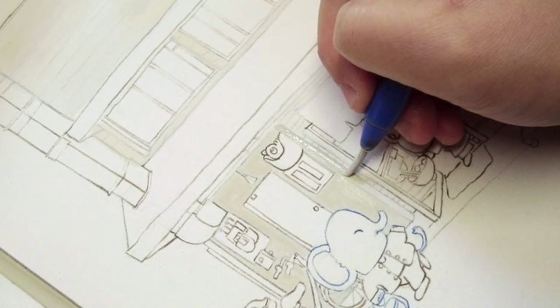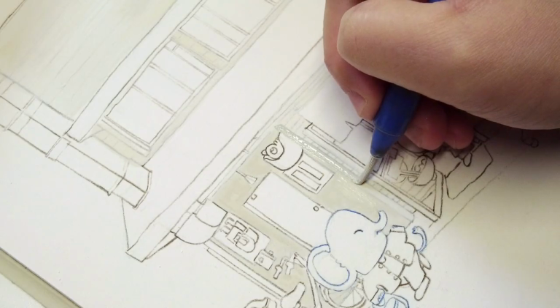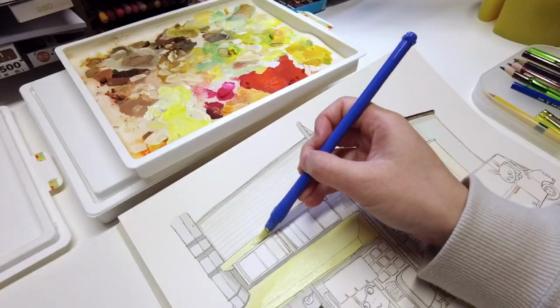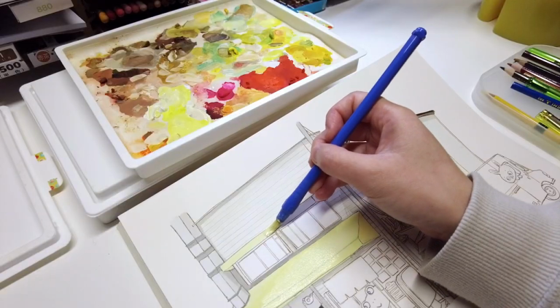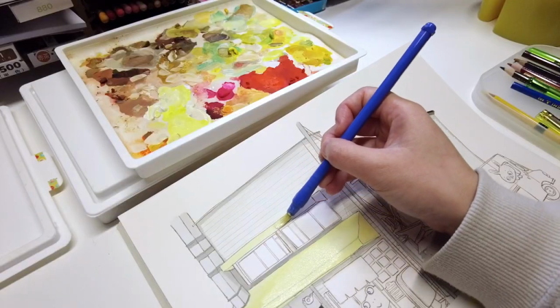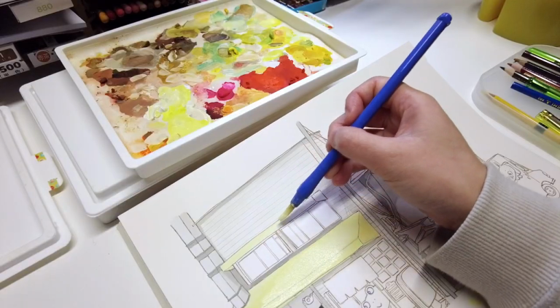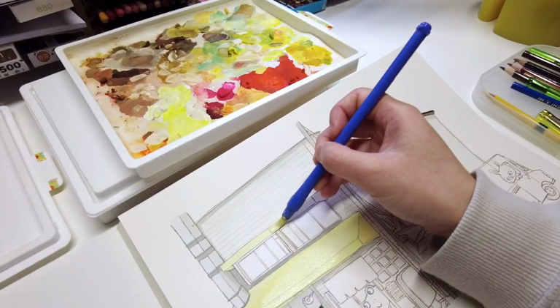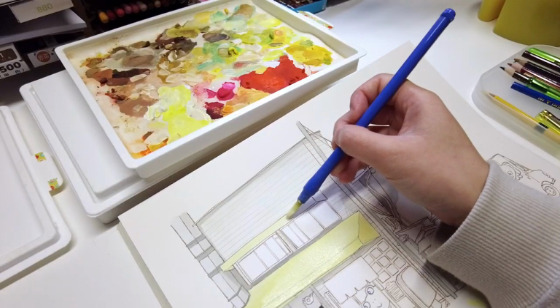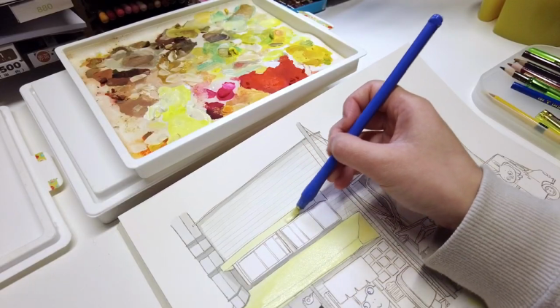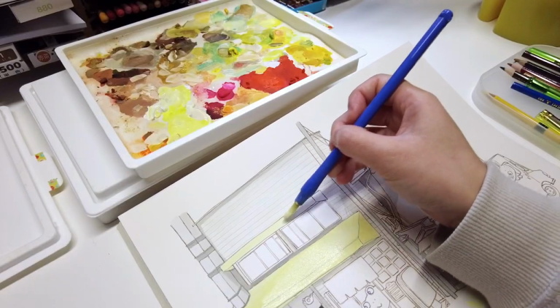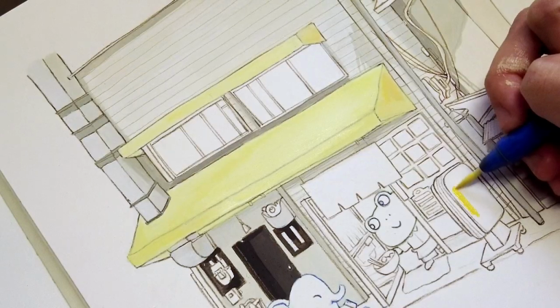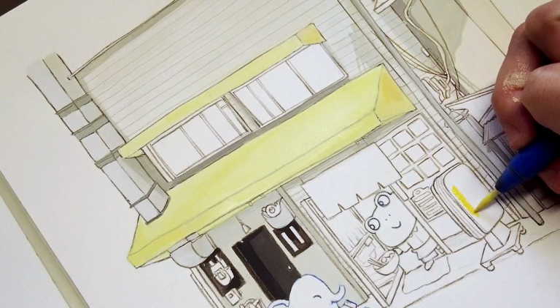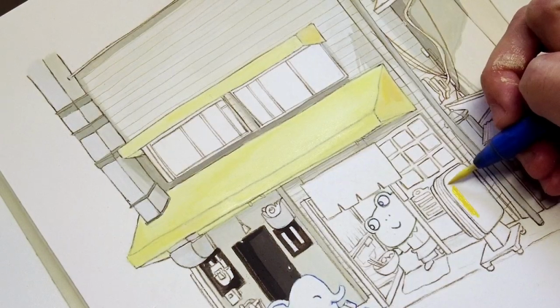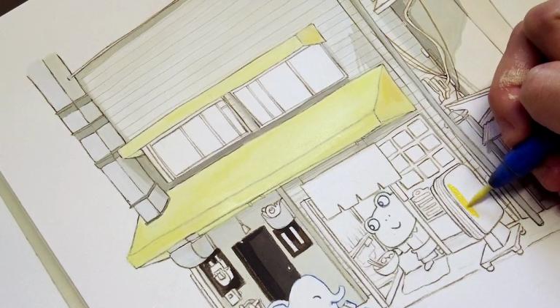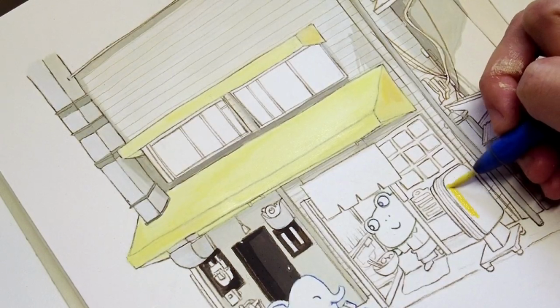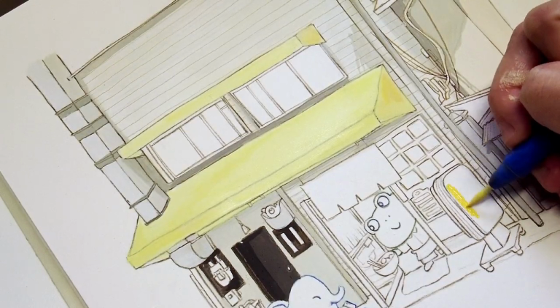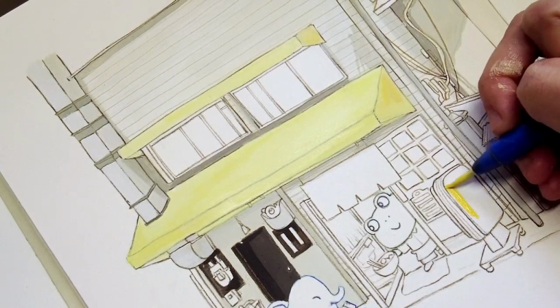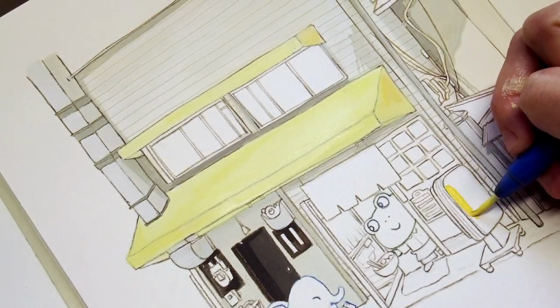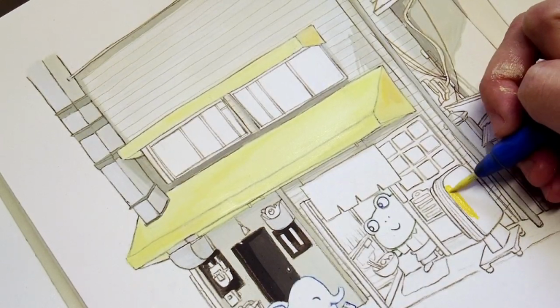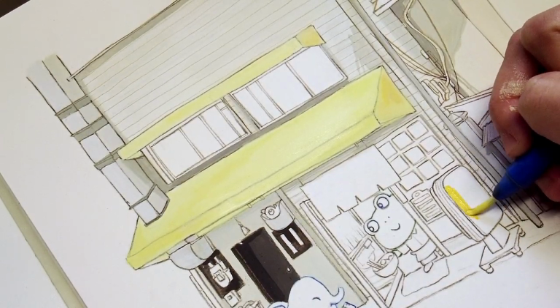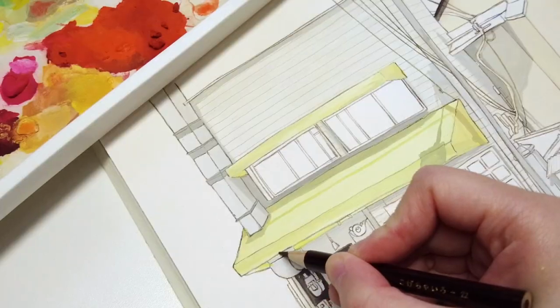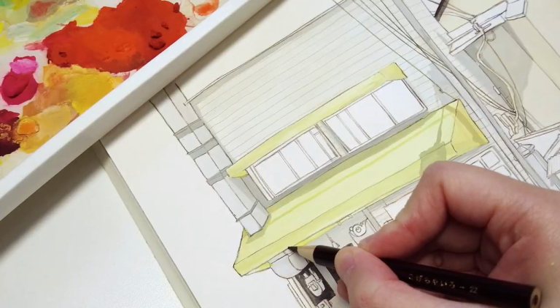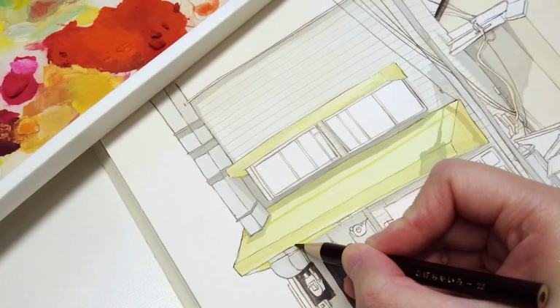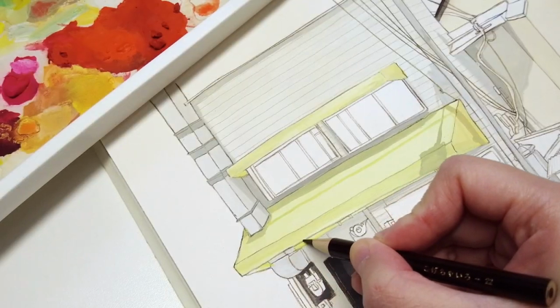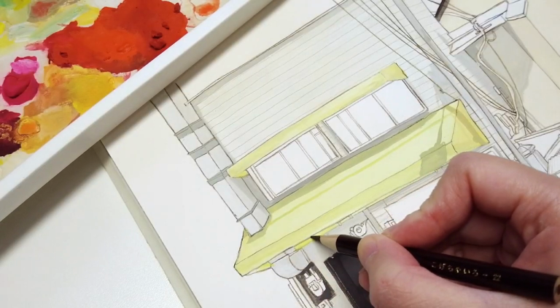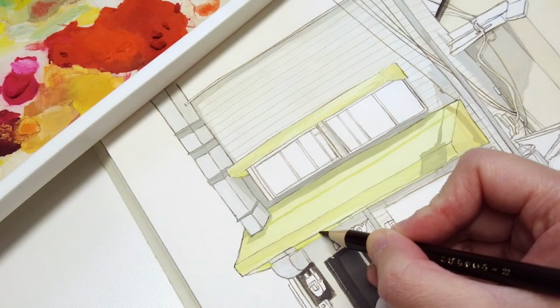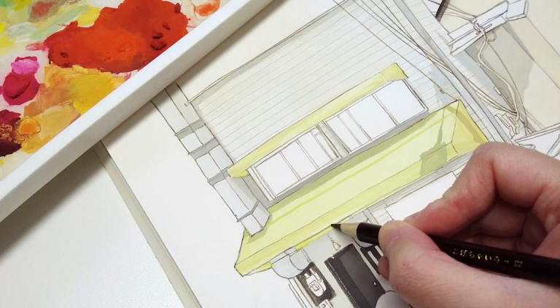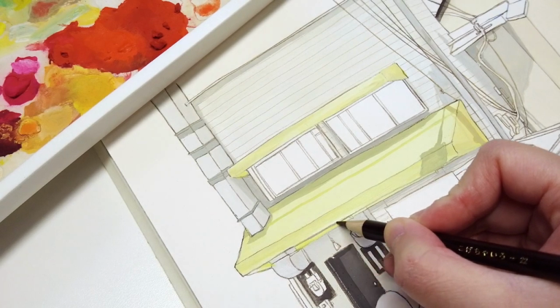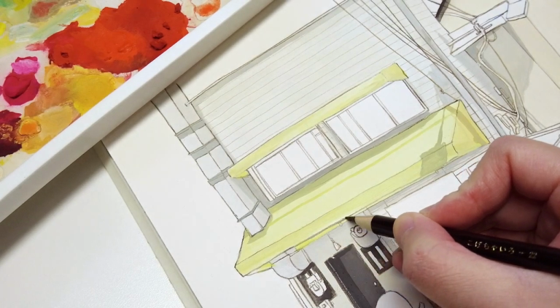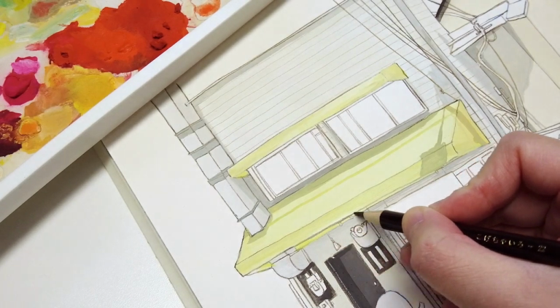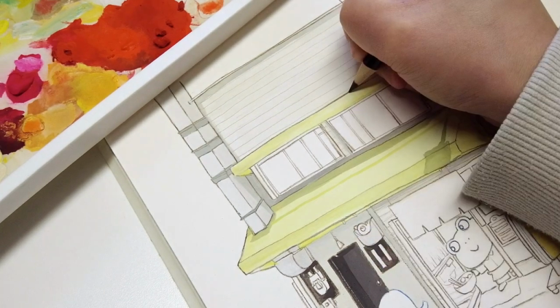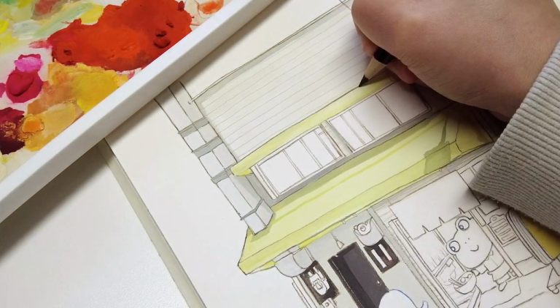I'm painting most of the building with gouache. It is opaque, so I need to touch up the outlines a bit.